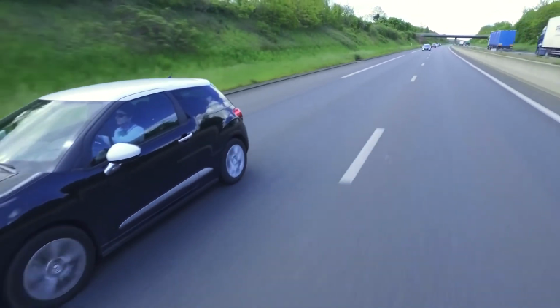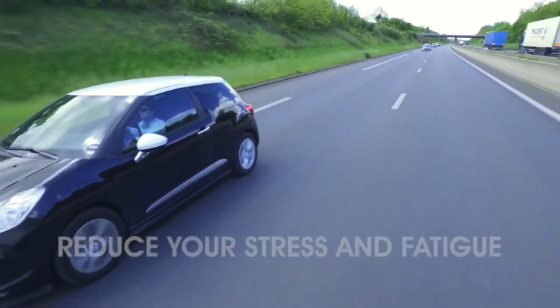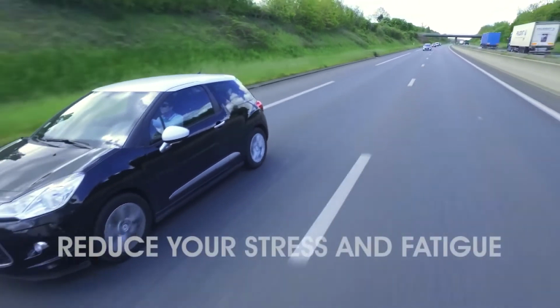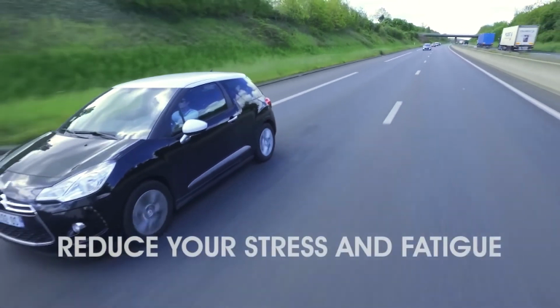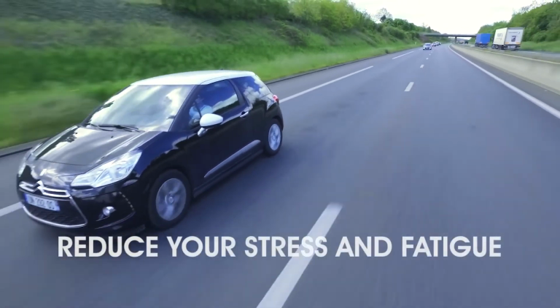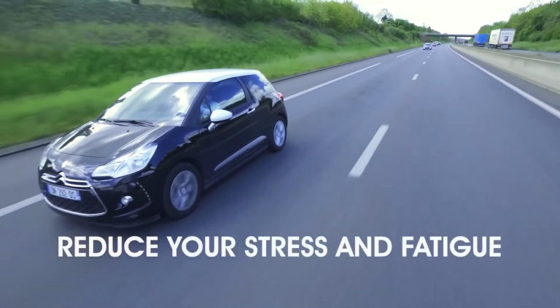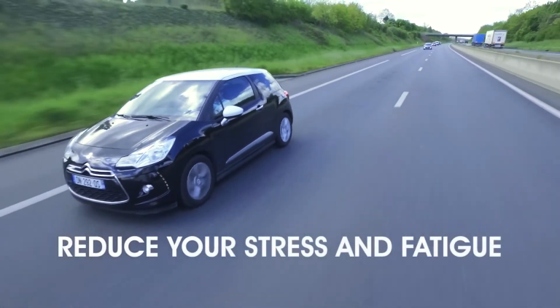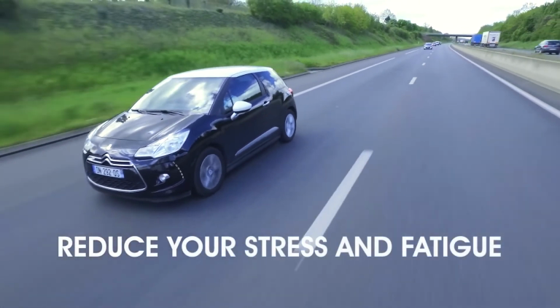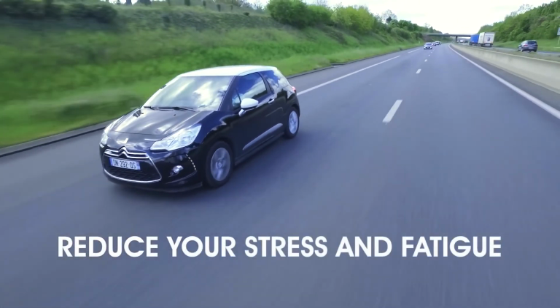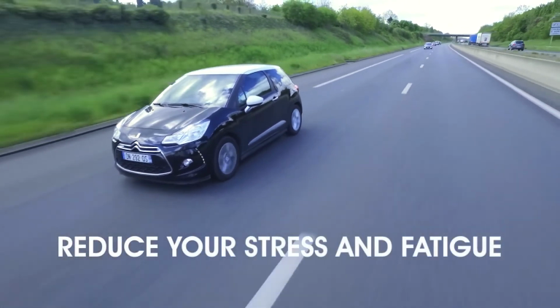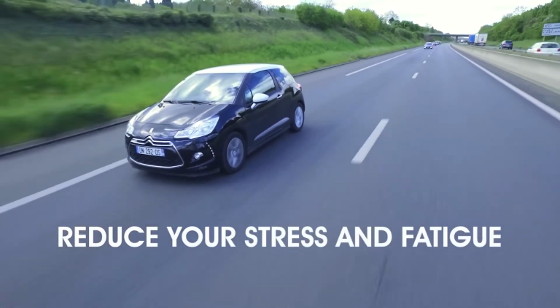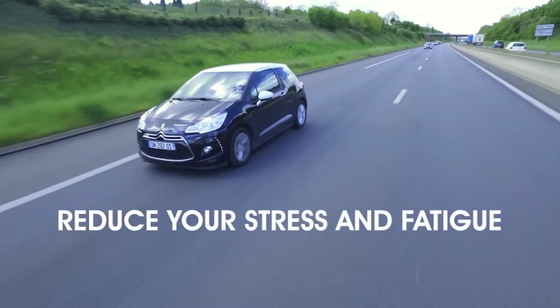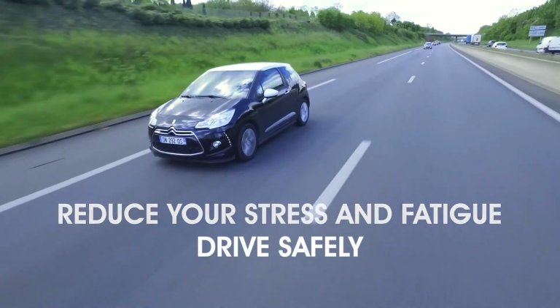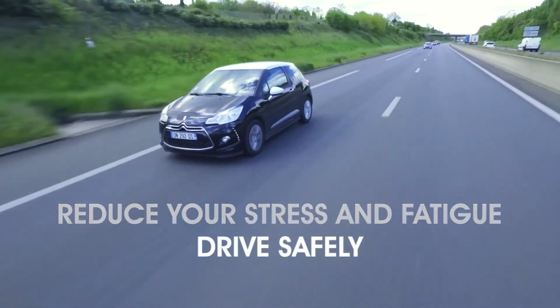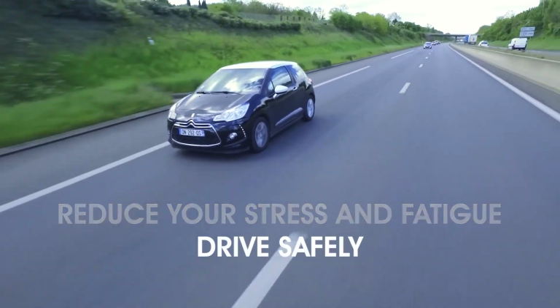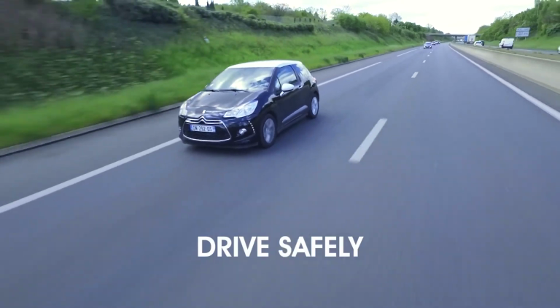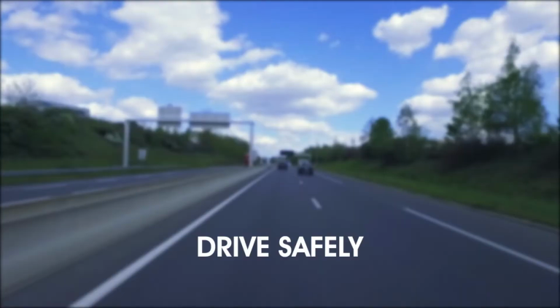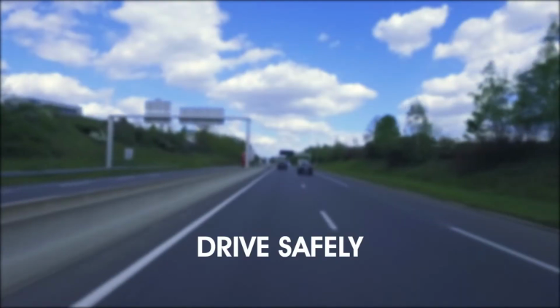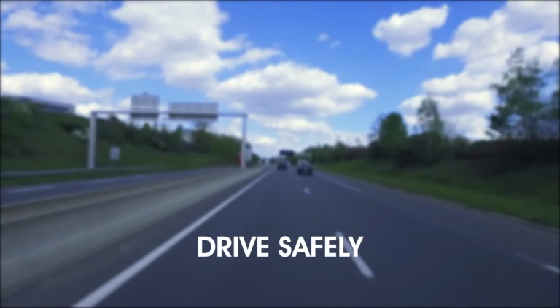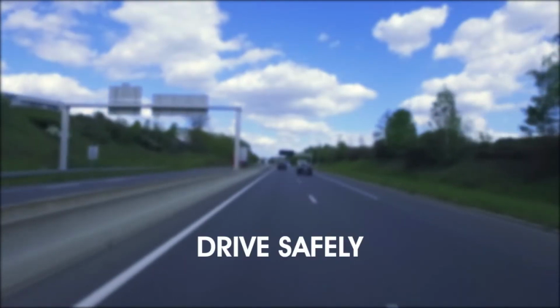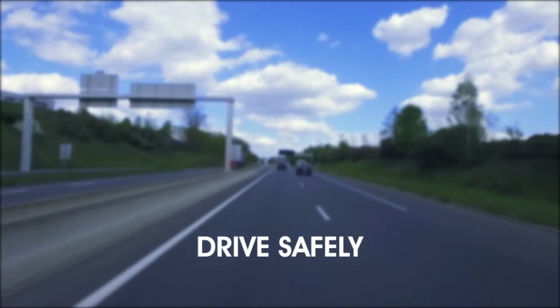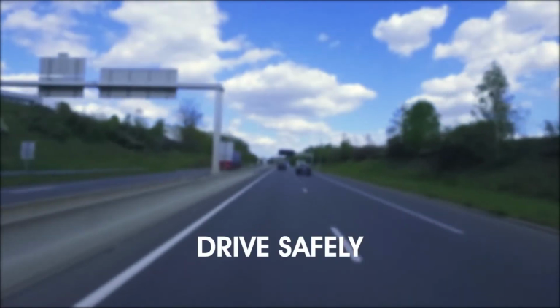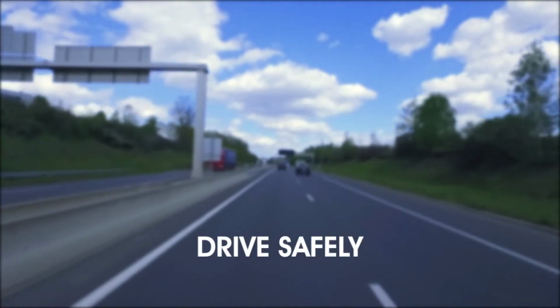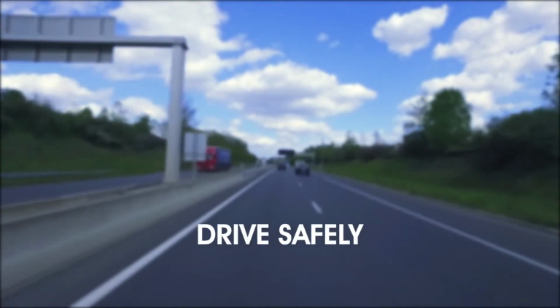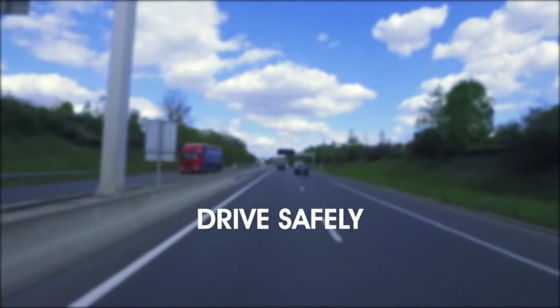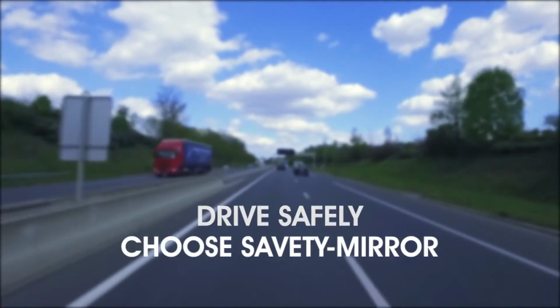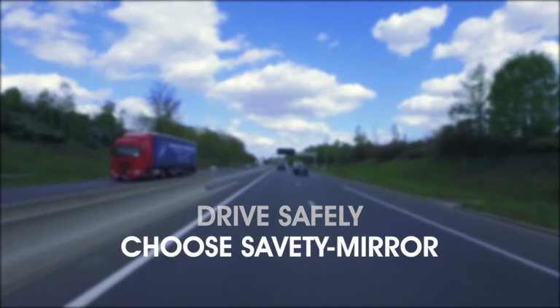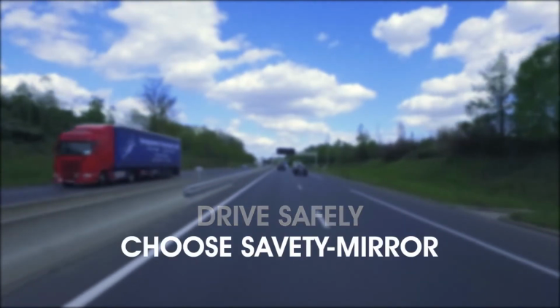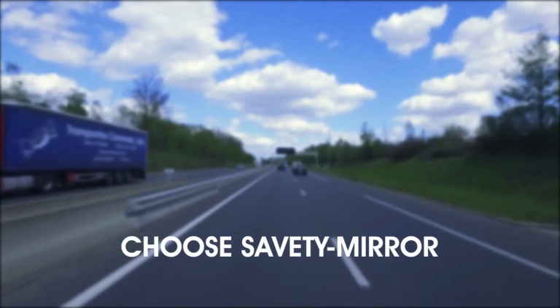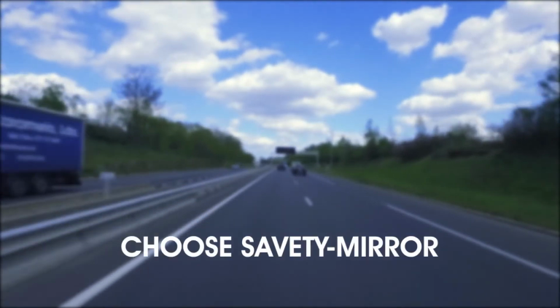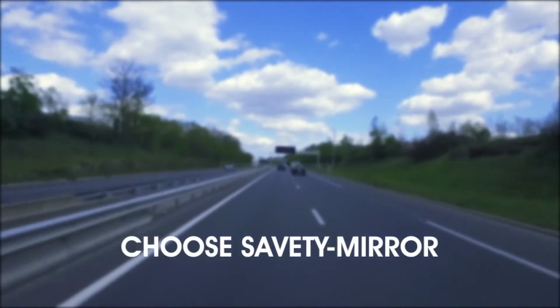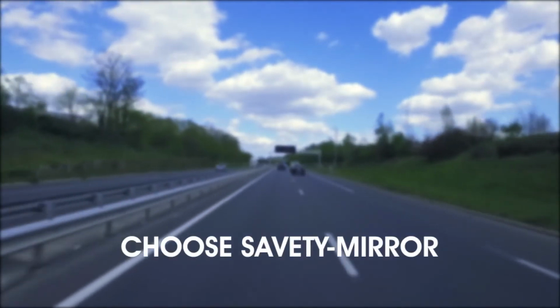Reduce your stress and fatigue. Drive safely. Choose Safety Mirror.